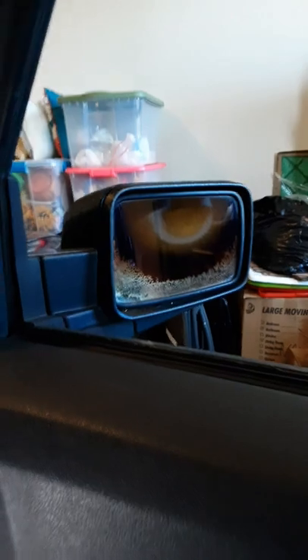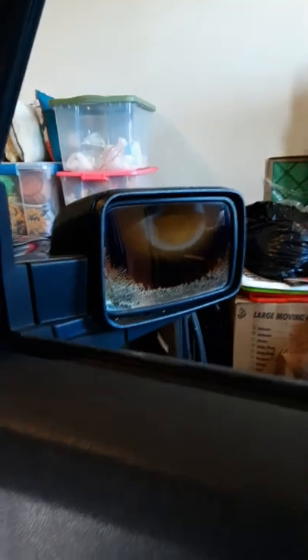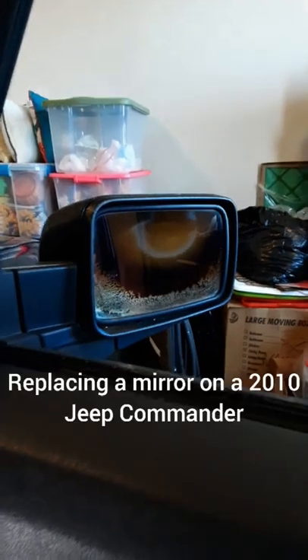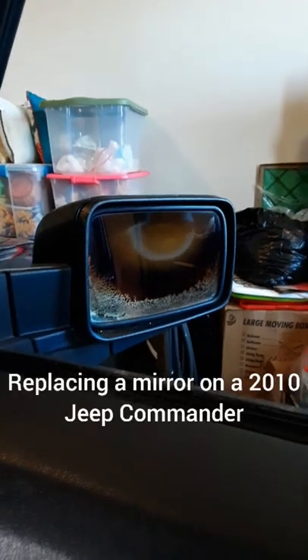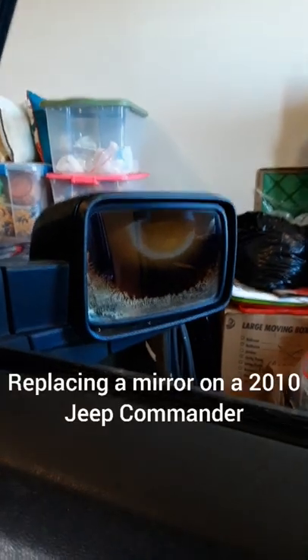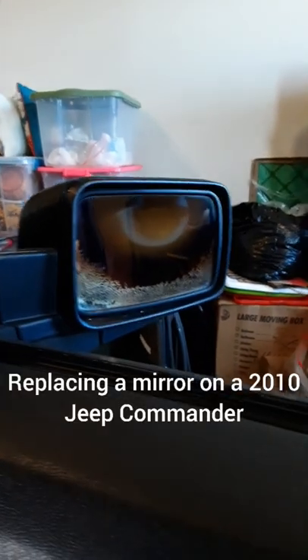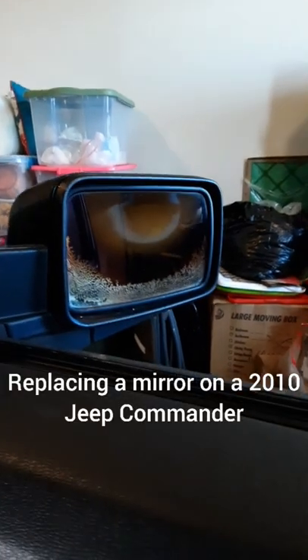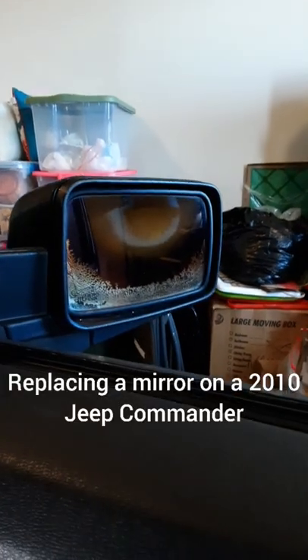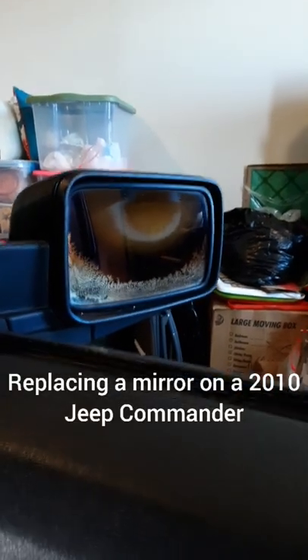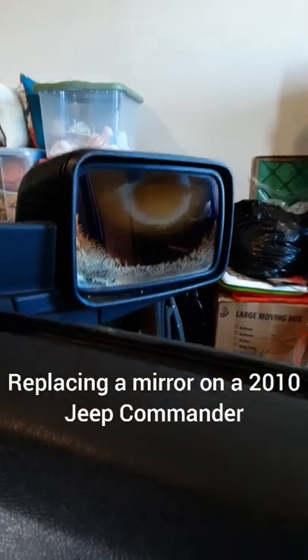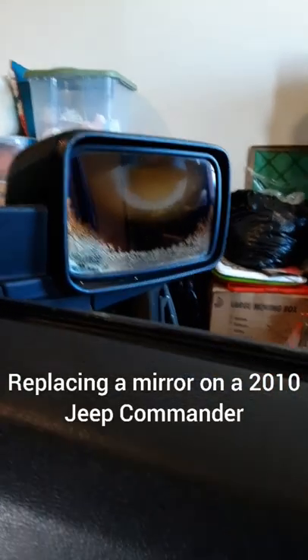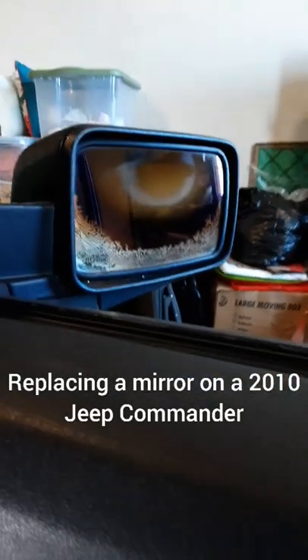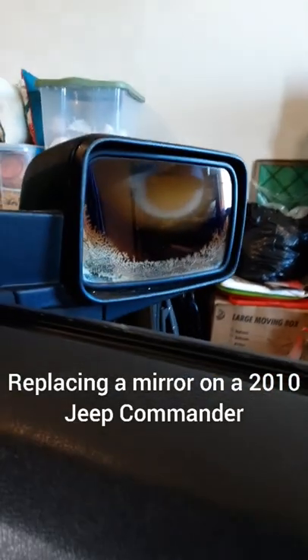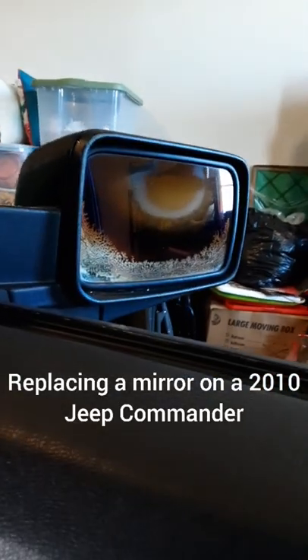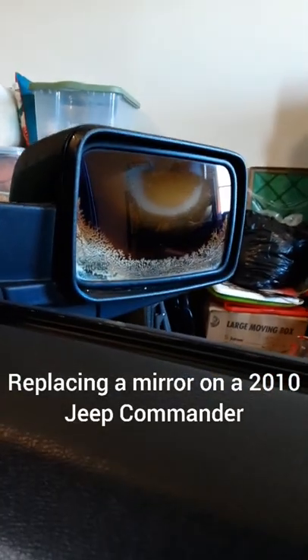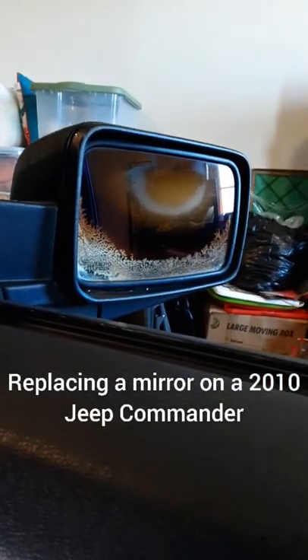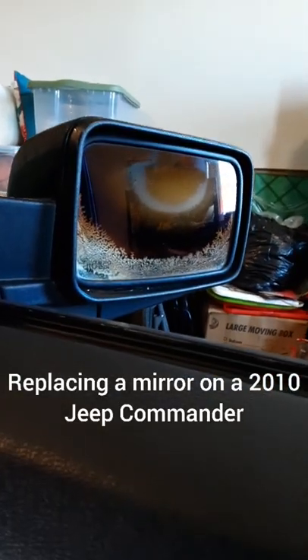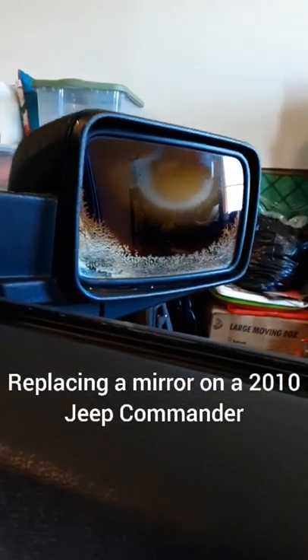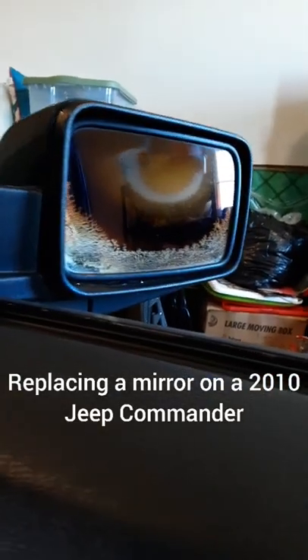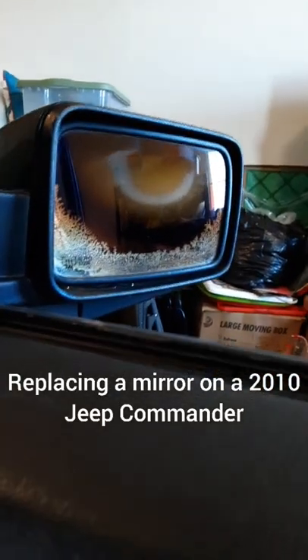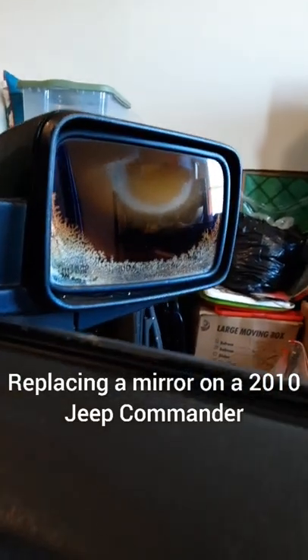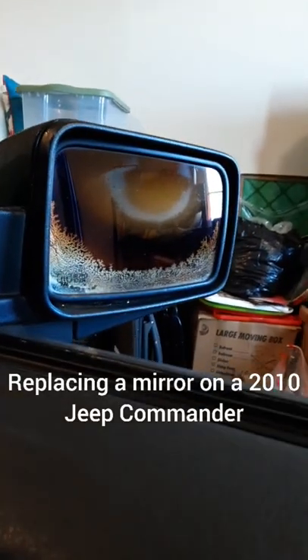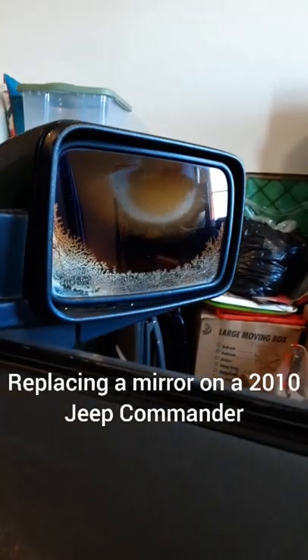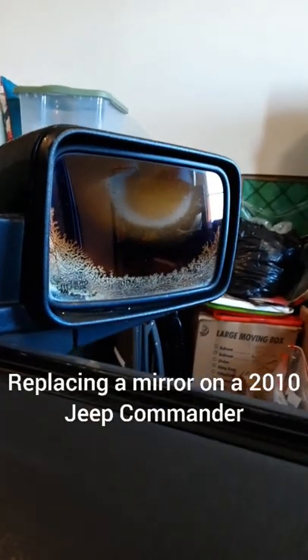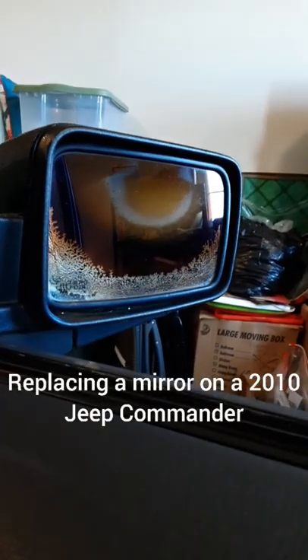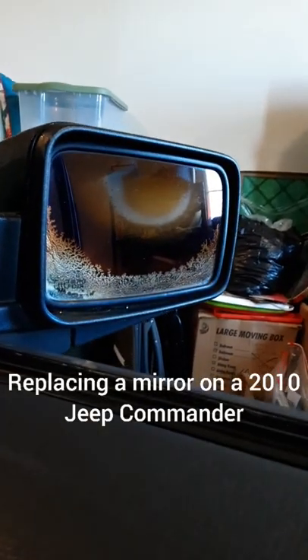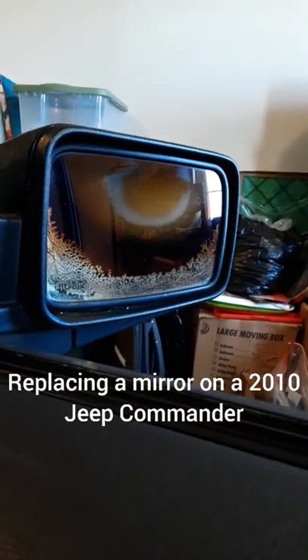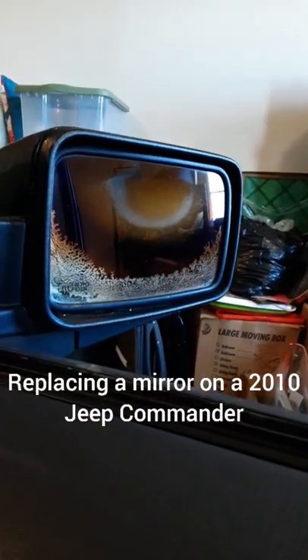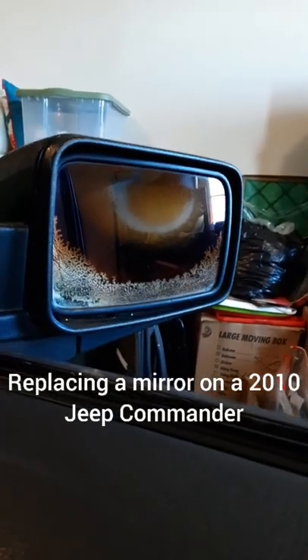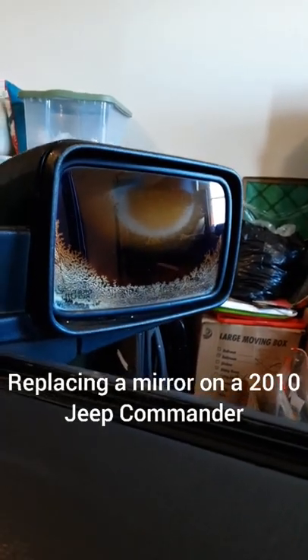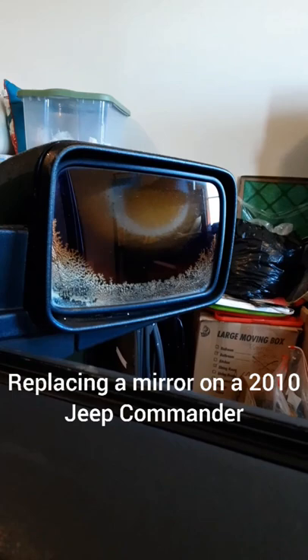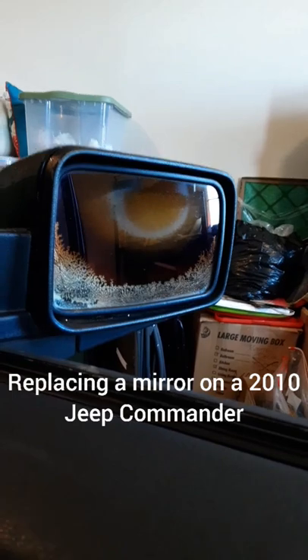On this episode of Uncle Penn's Garage, we're going to change out a mirror on the passenger side.